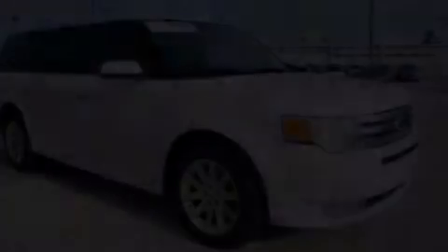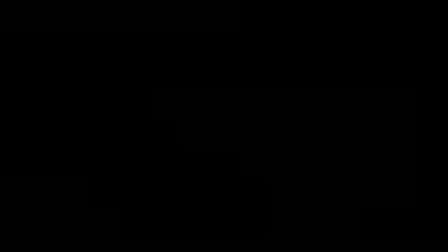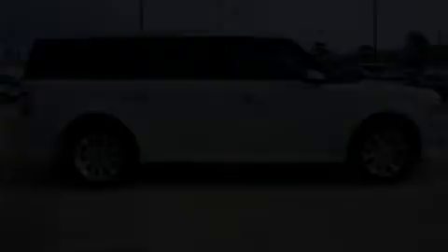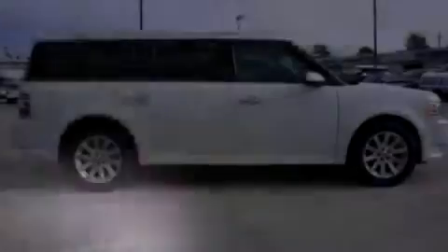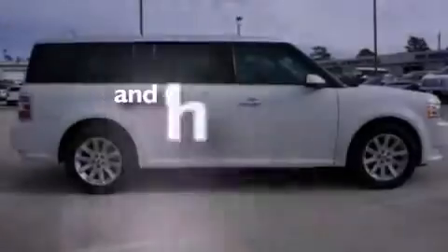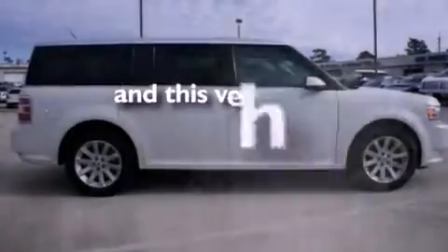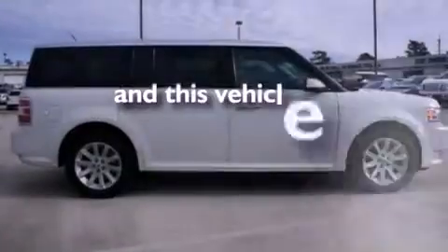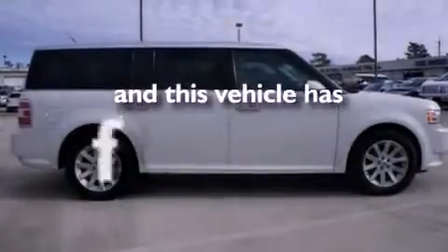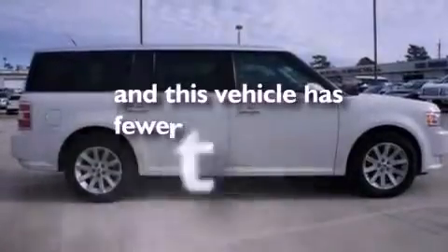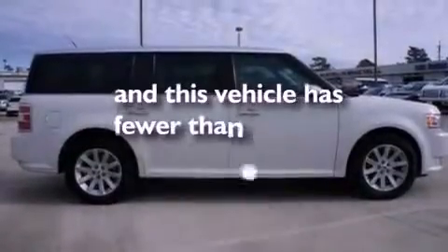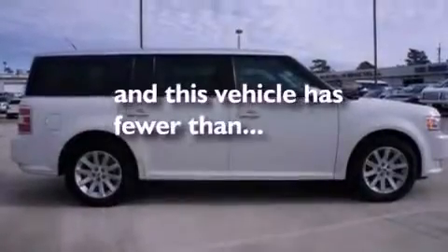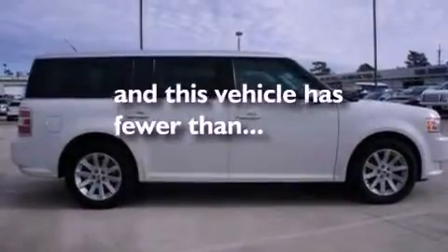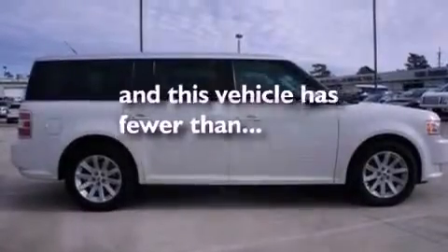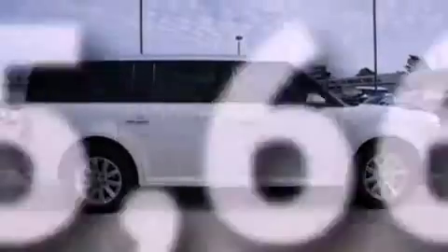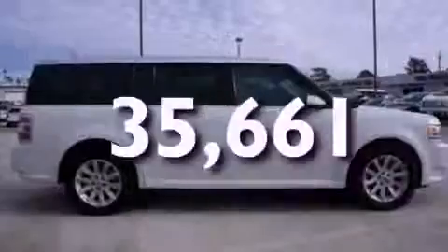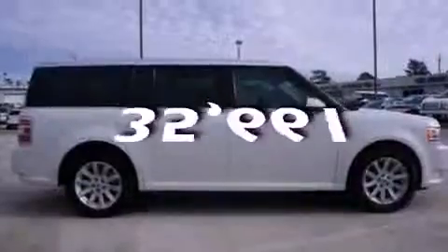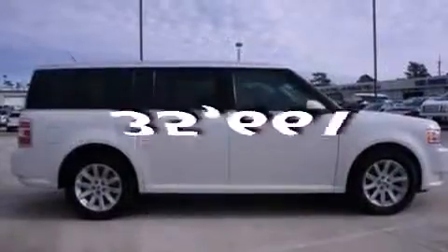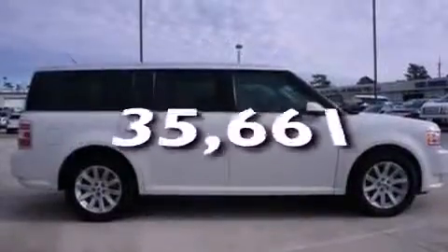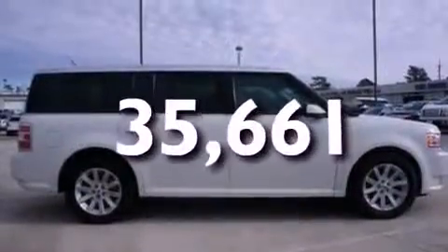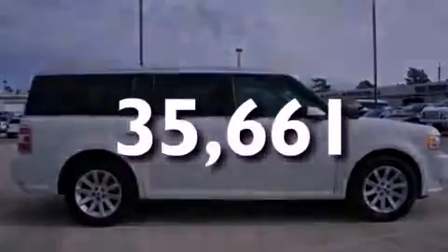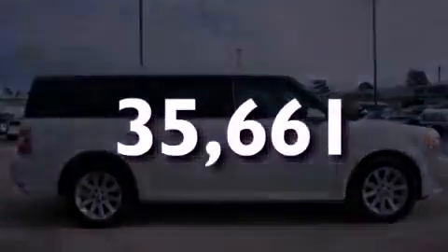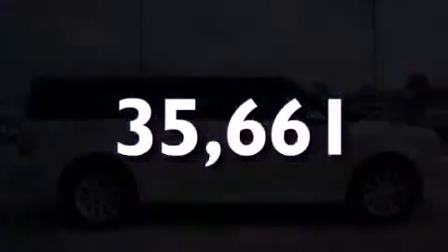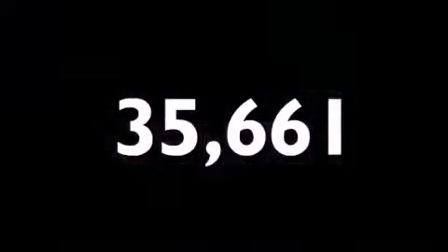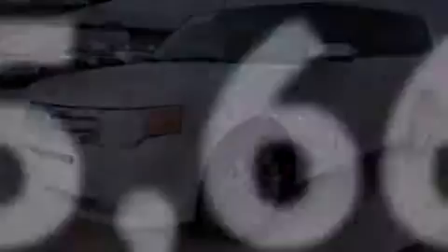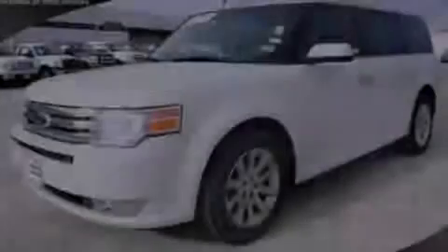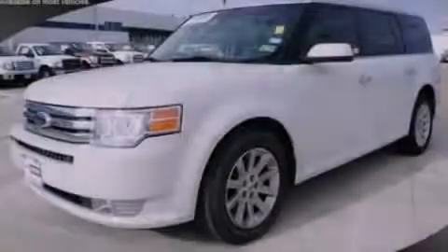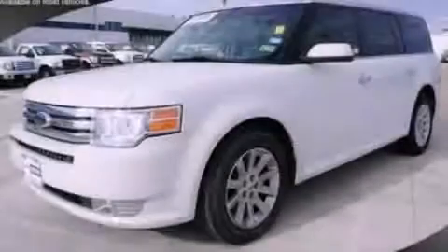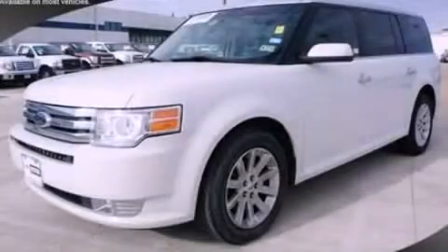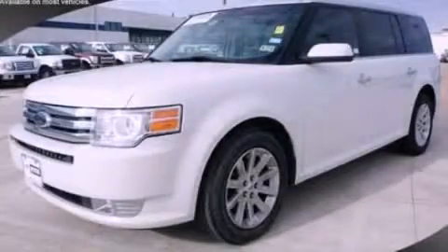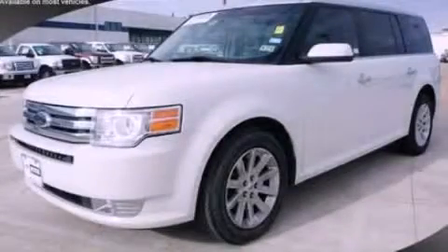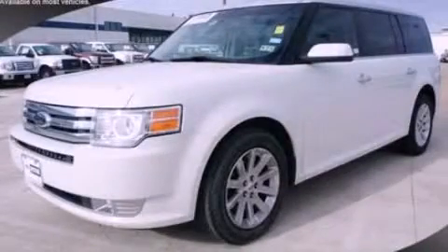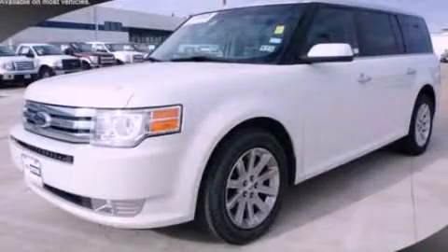This vehicle has fewer than 36,000 miles on the odometer. Stop by today and test drive this automobile for yourself.